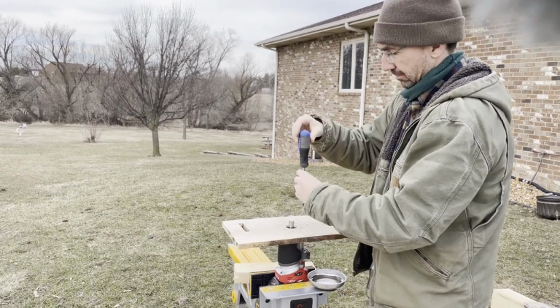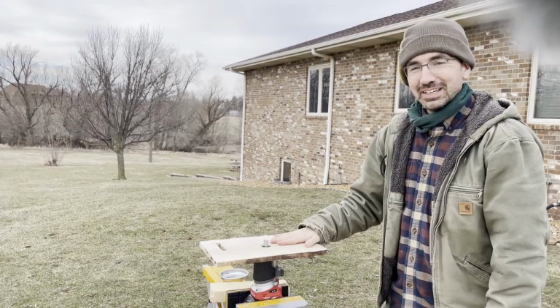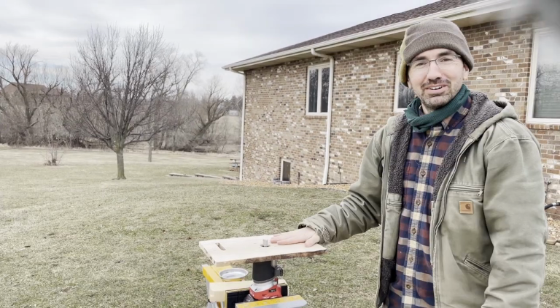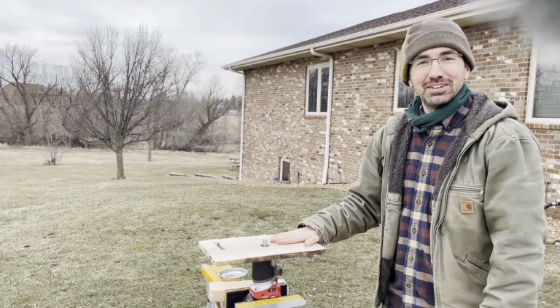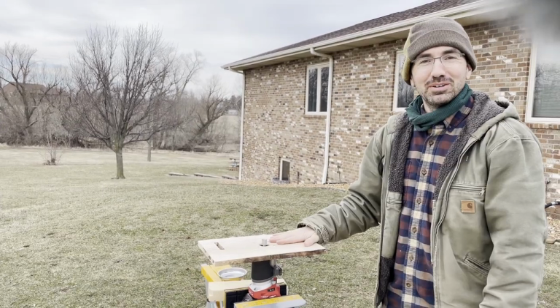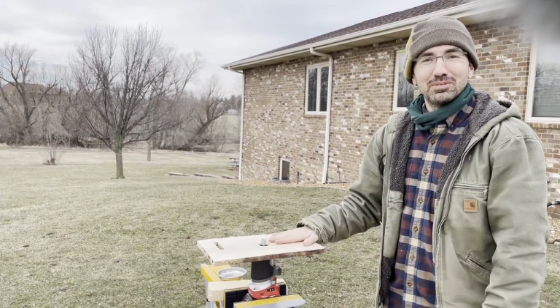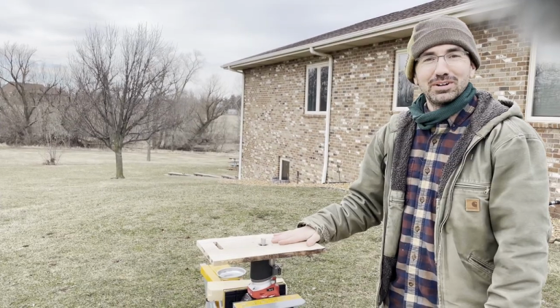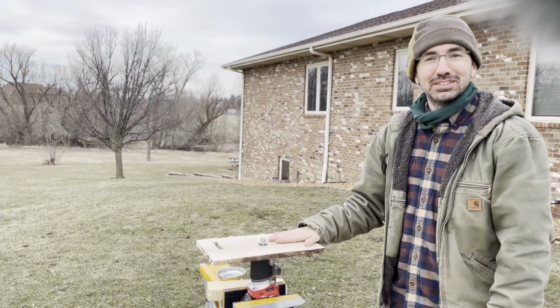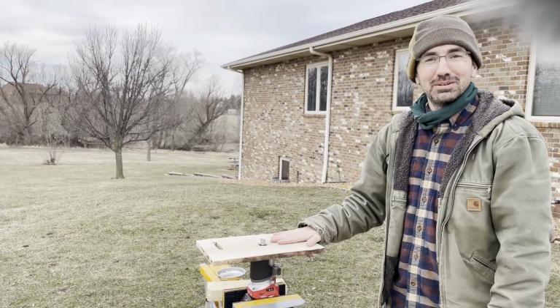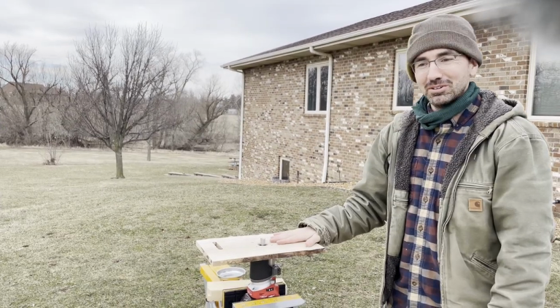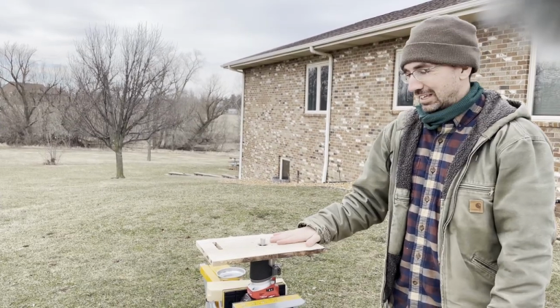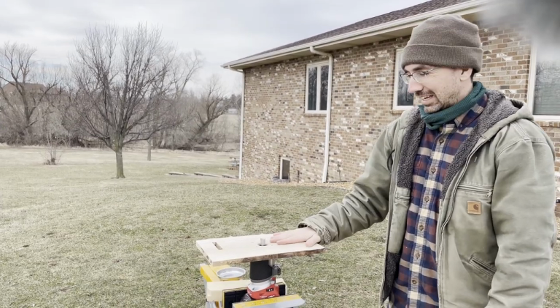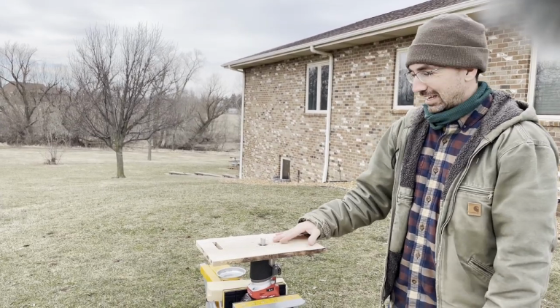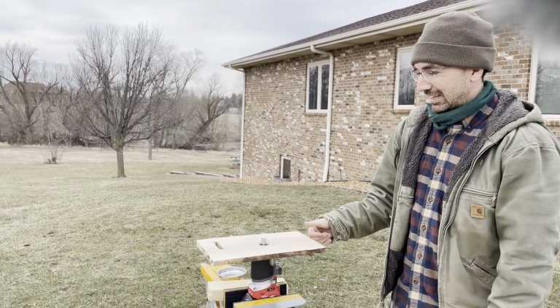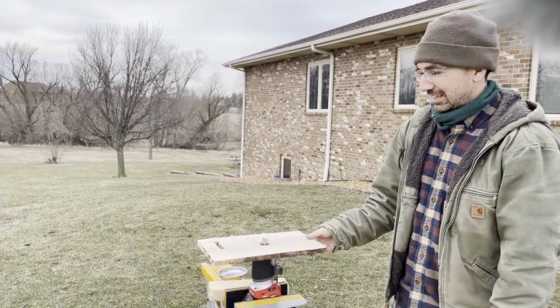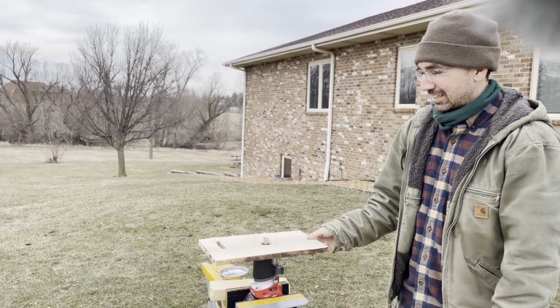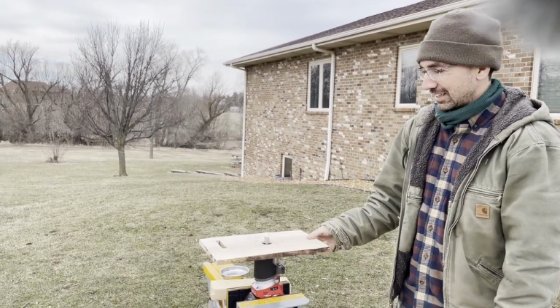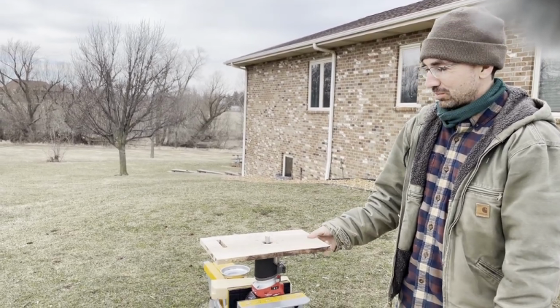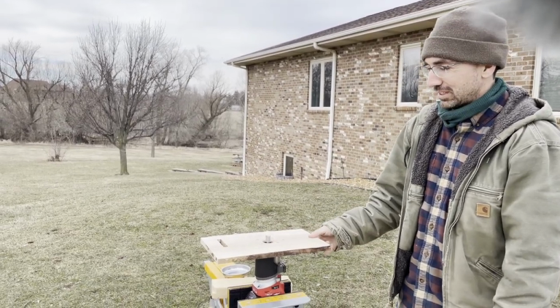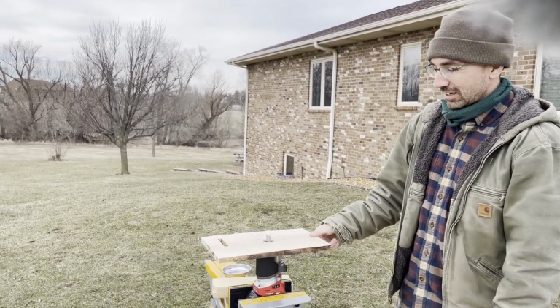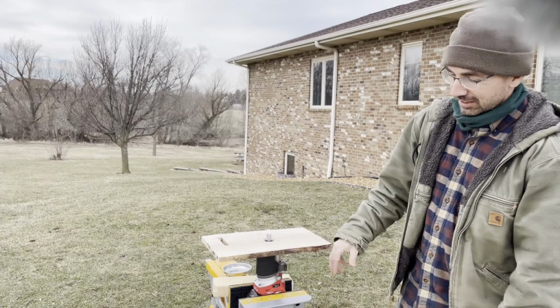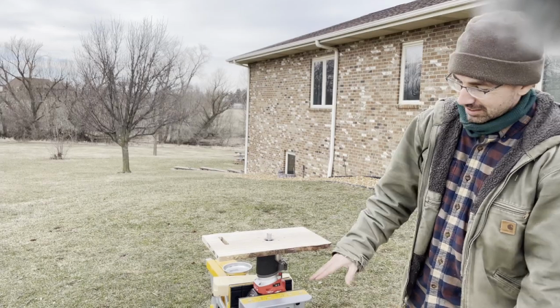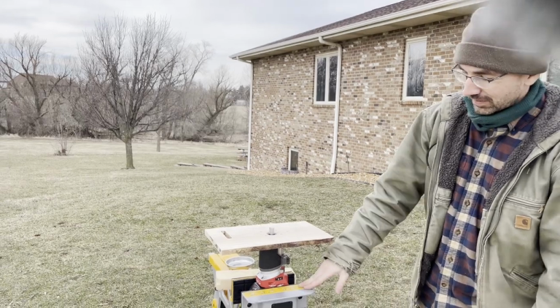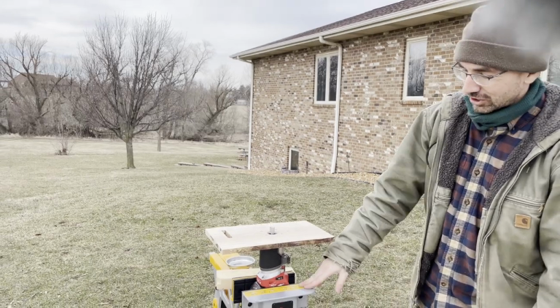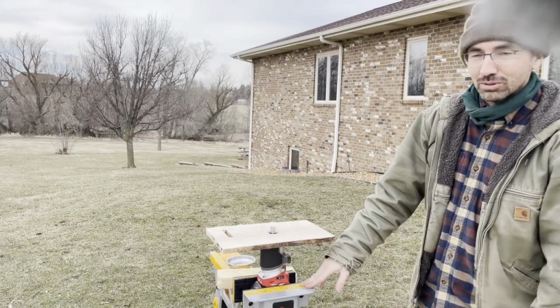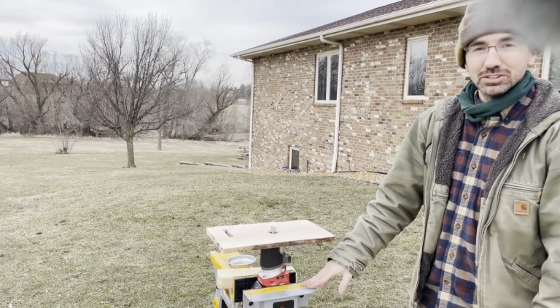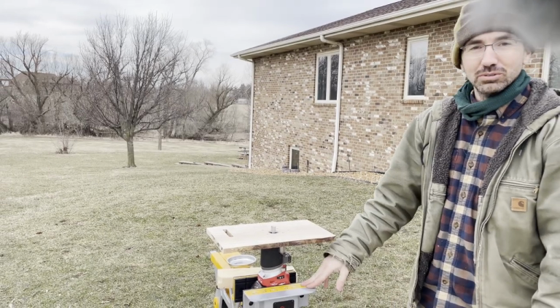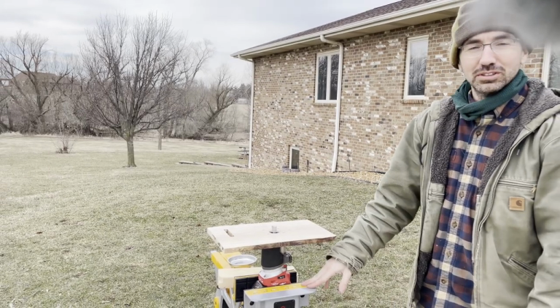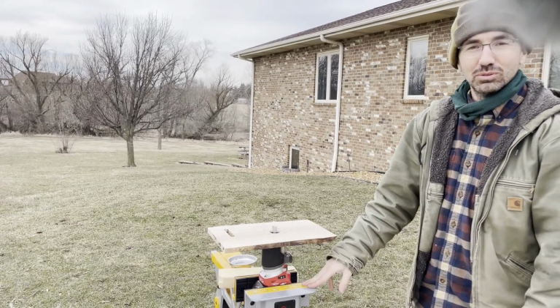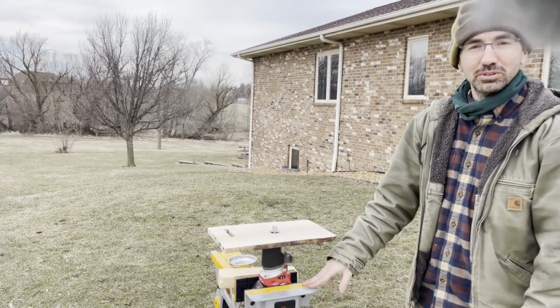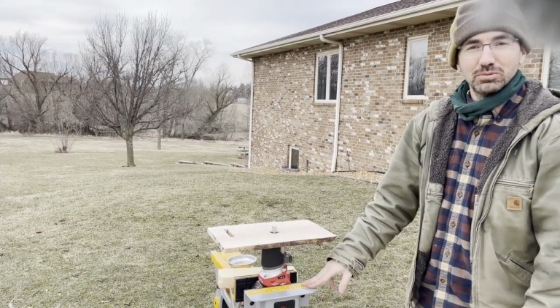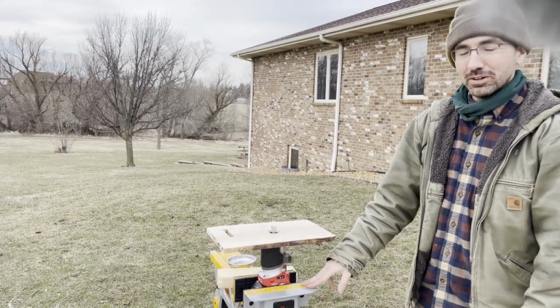Now we have the router table and you can tell it's pretty solid. The jaw horse holds the tool really well.